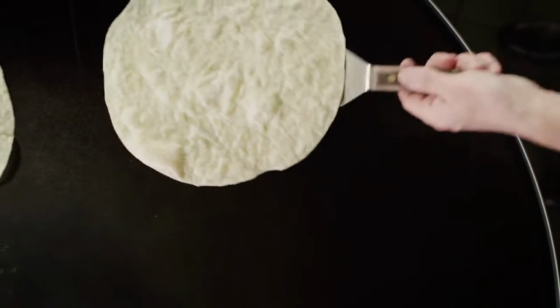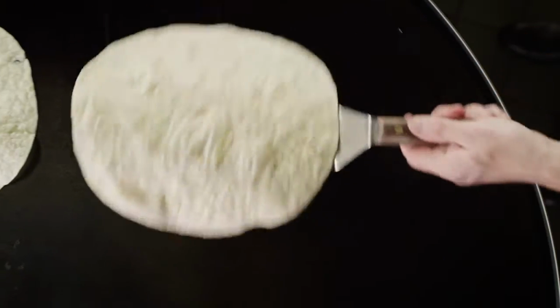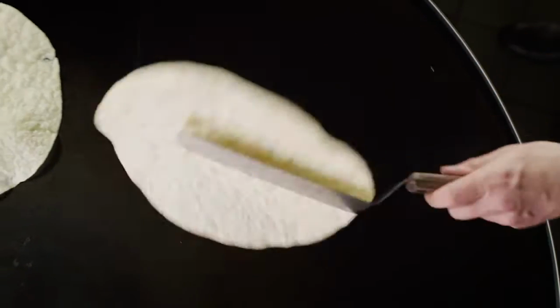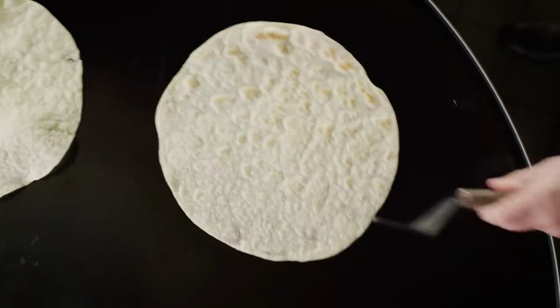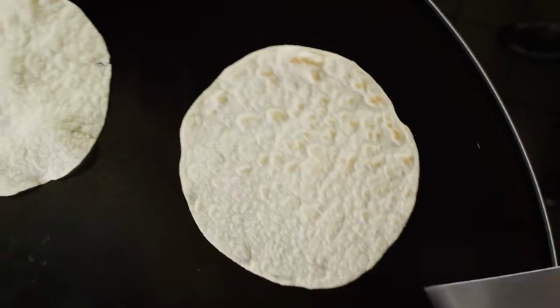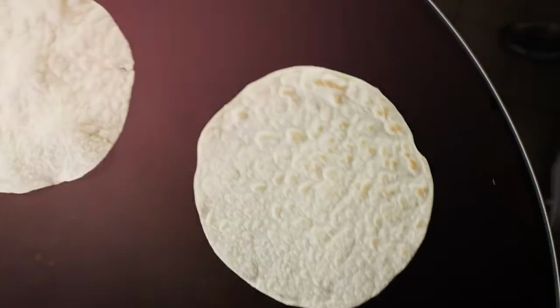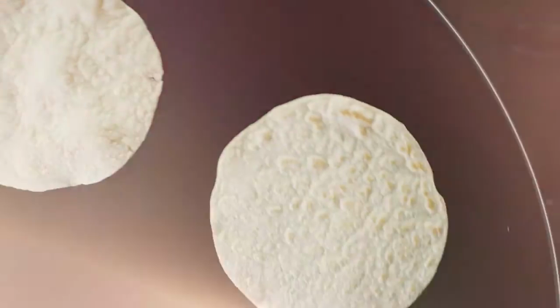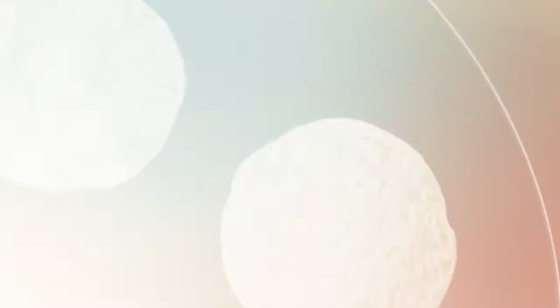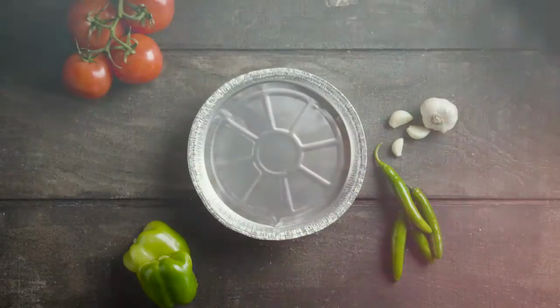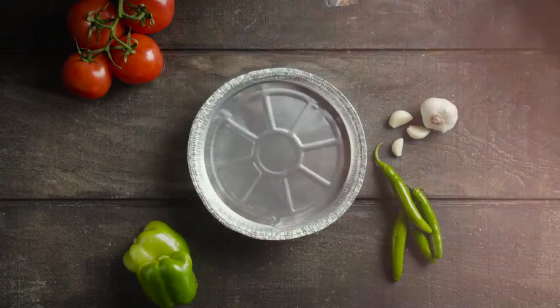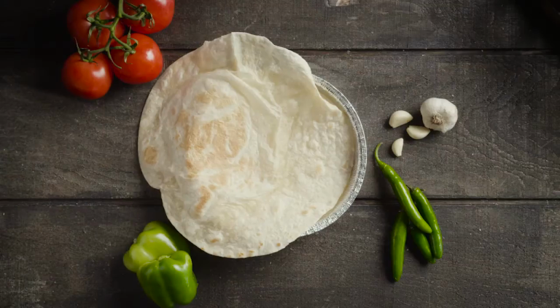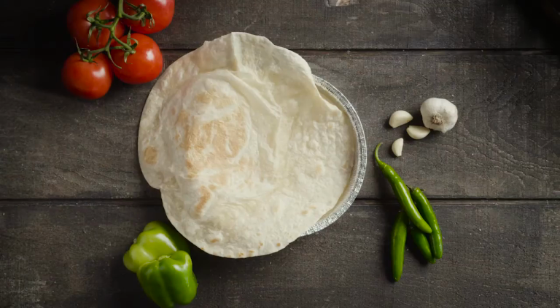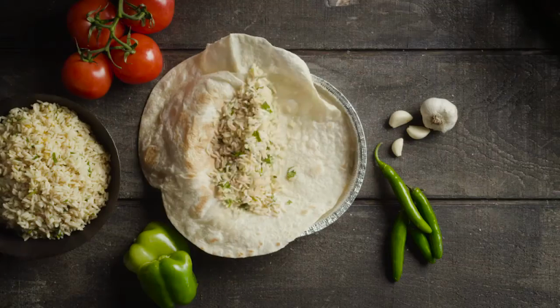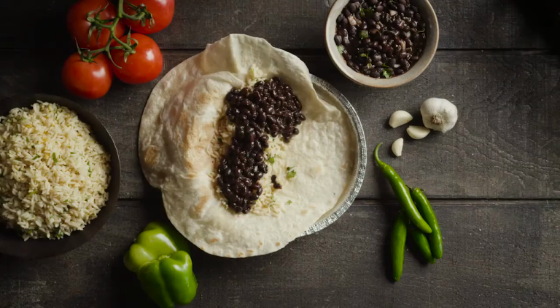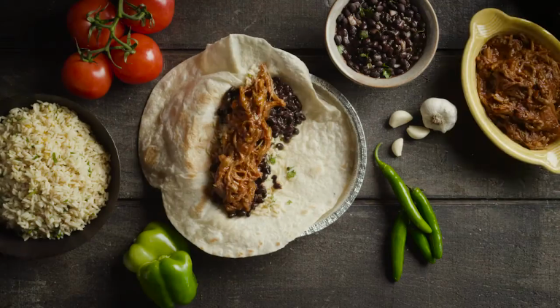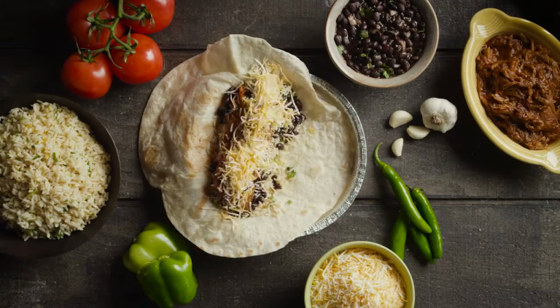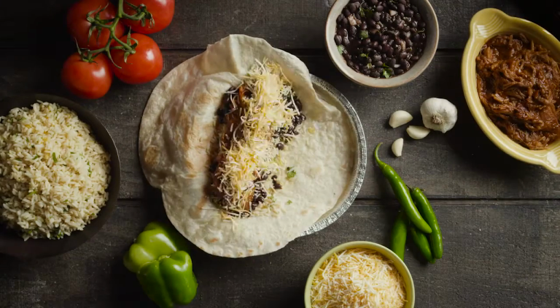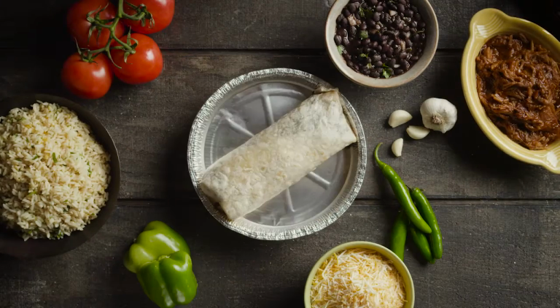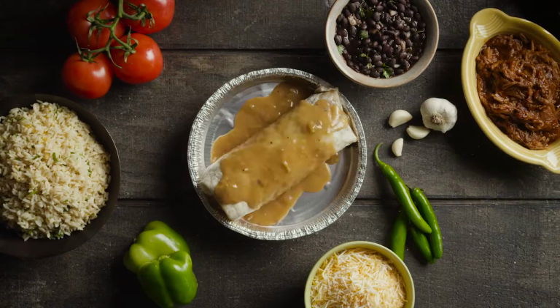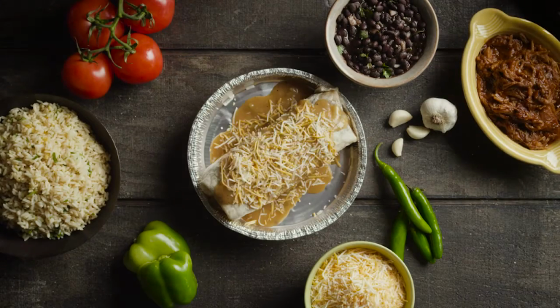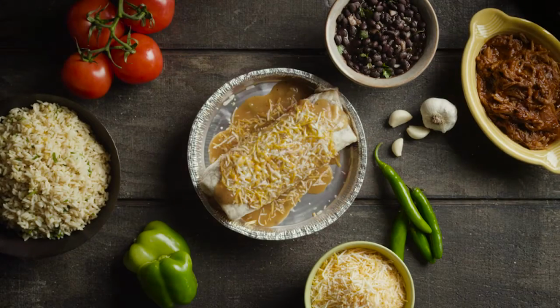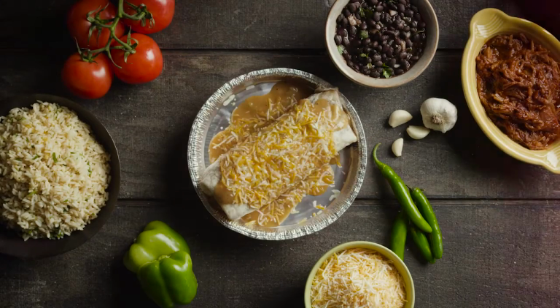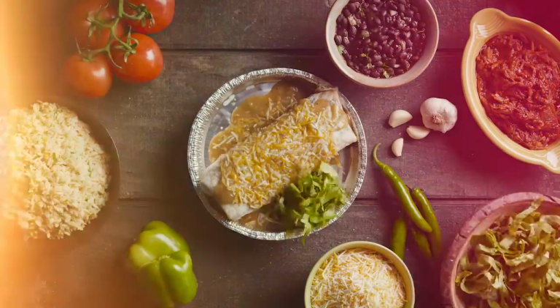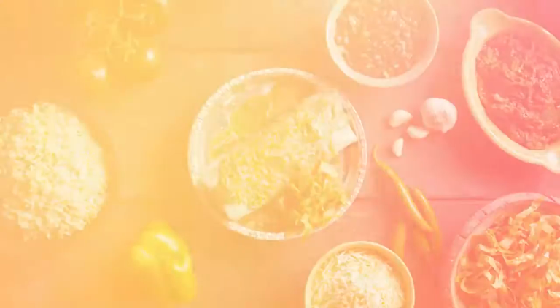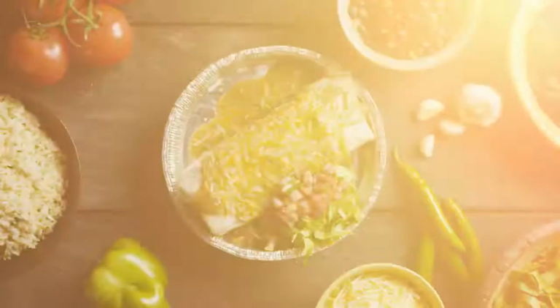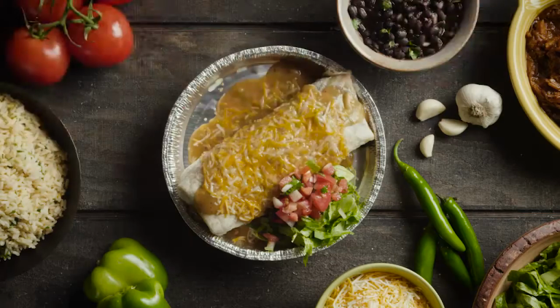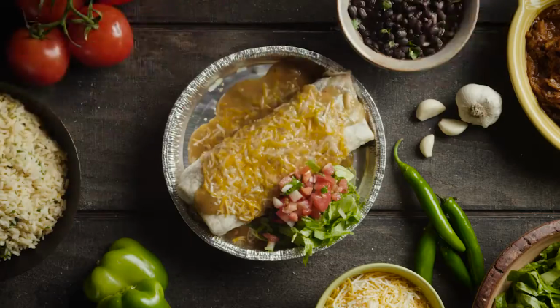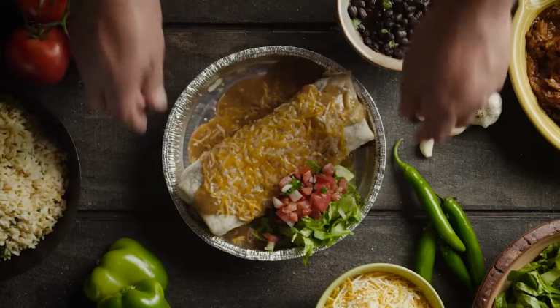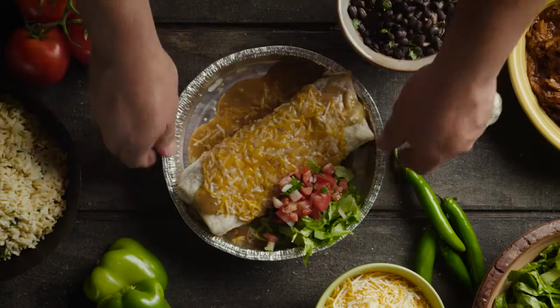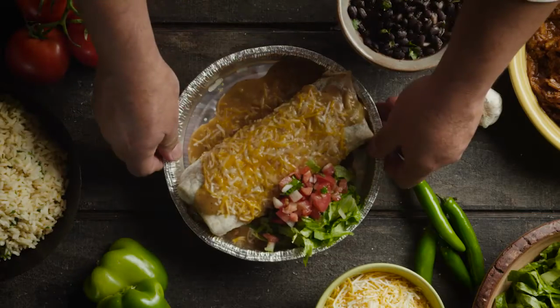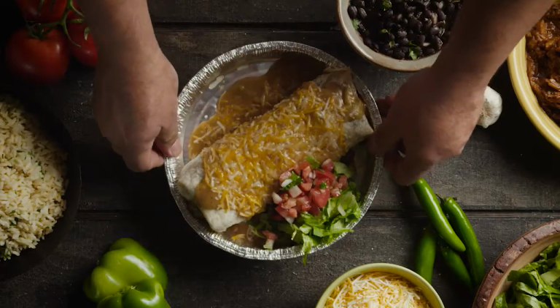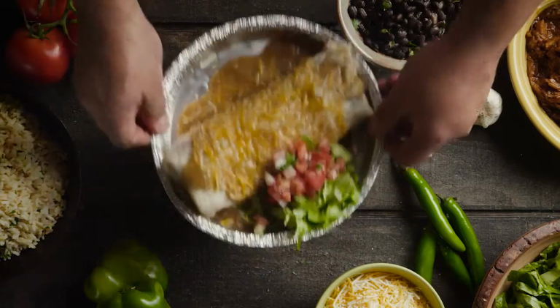It's a difference you can taste. Treat yourself to the ultimate sweet pork burrito at Costa Vida.